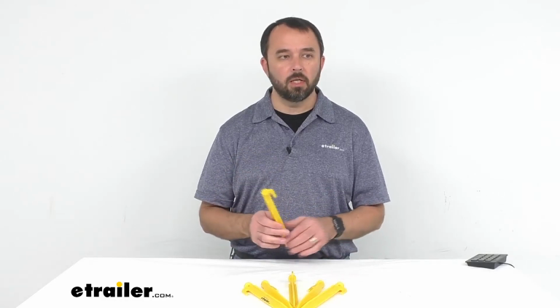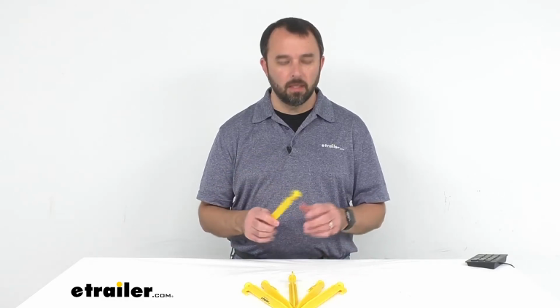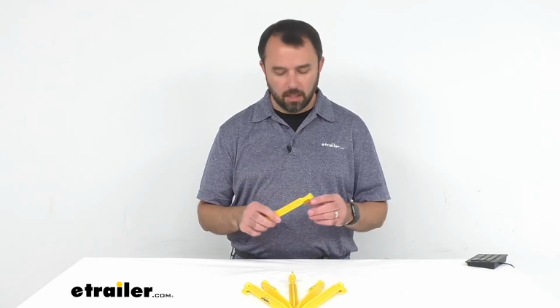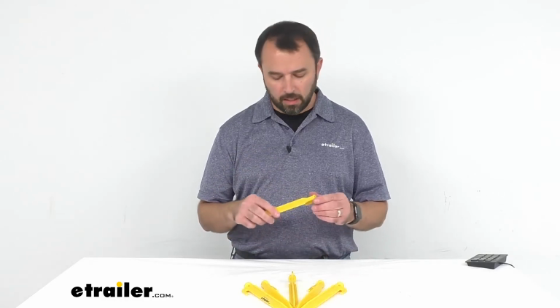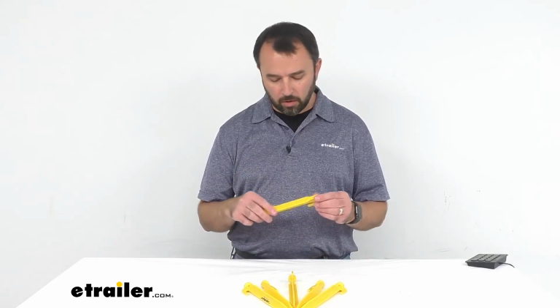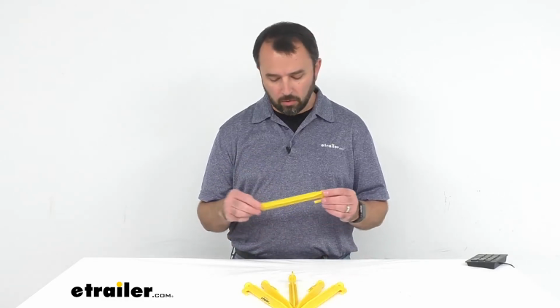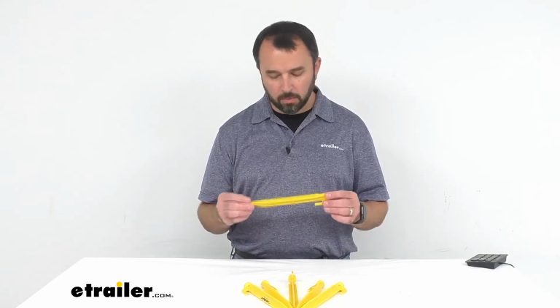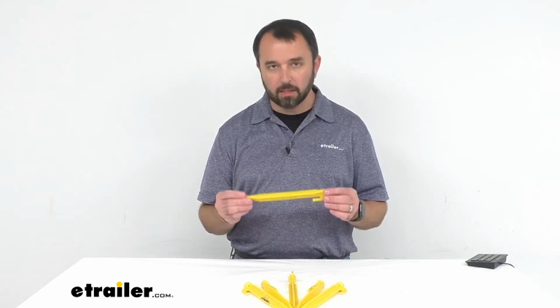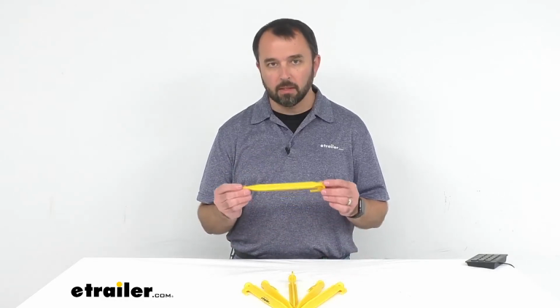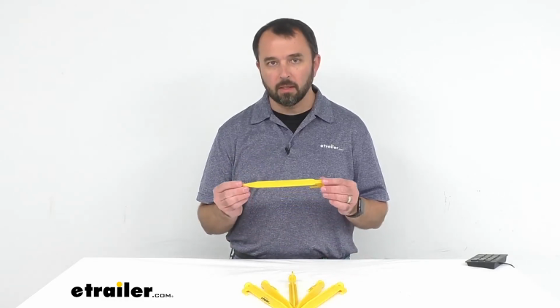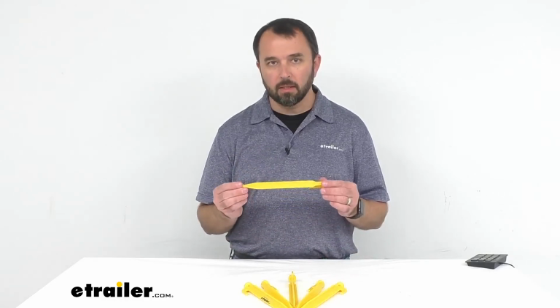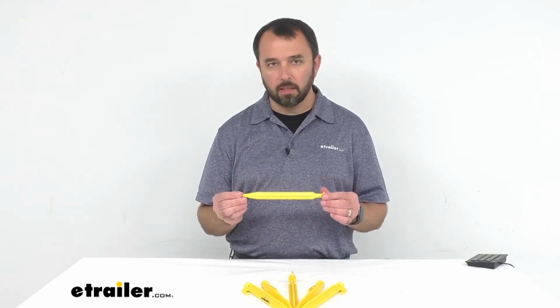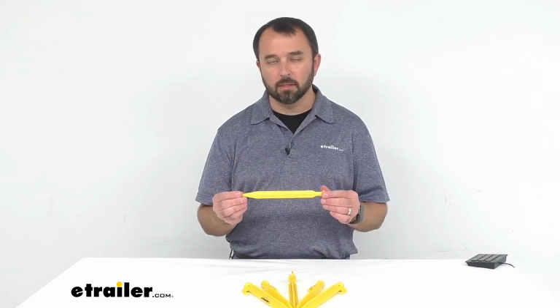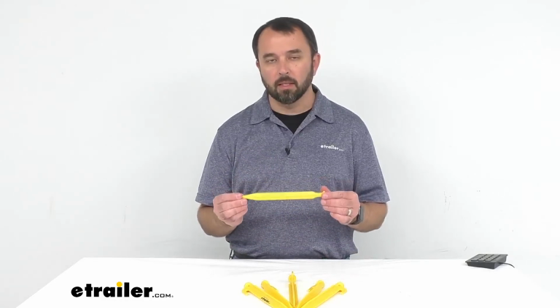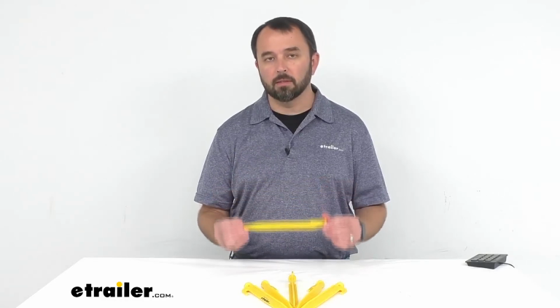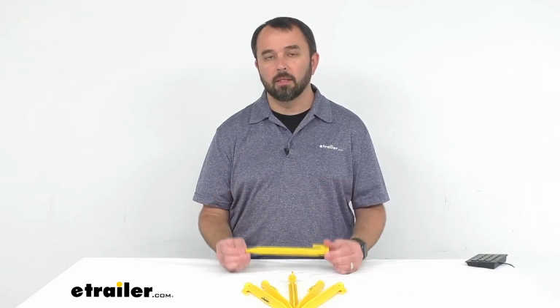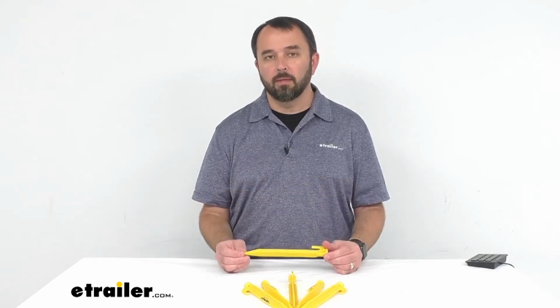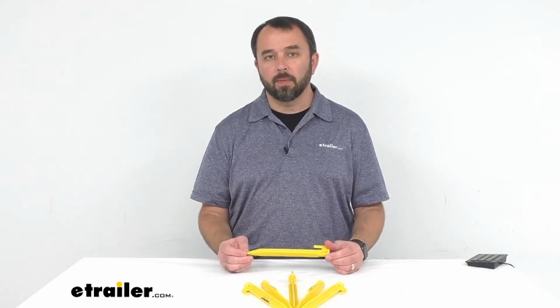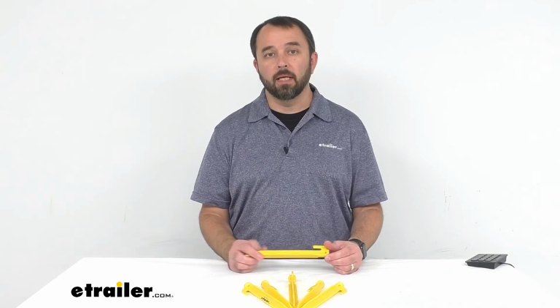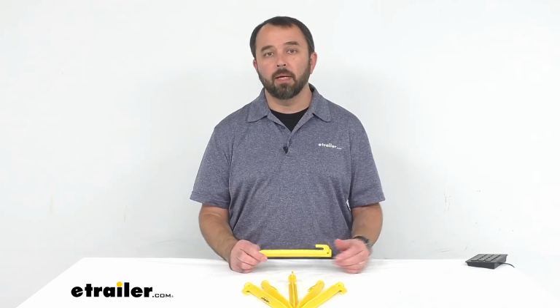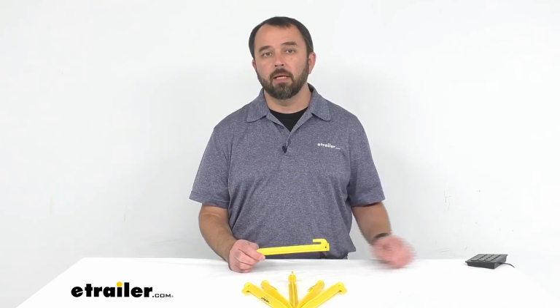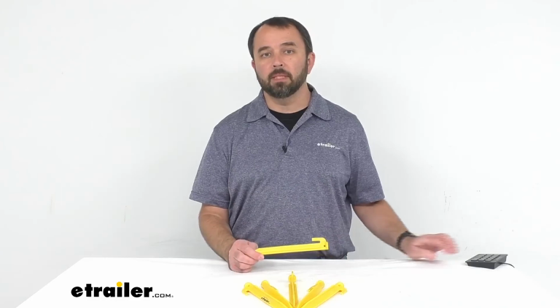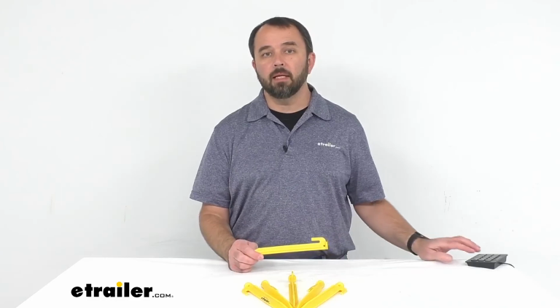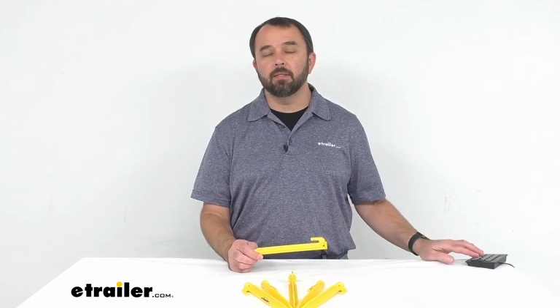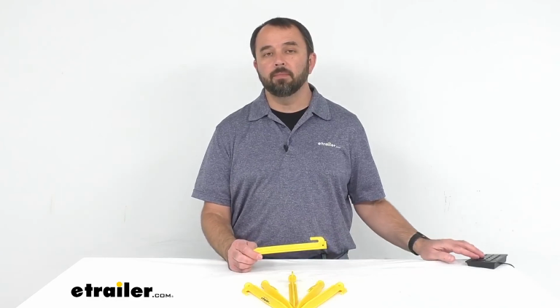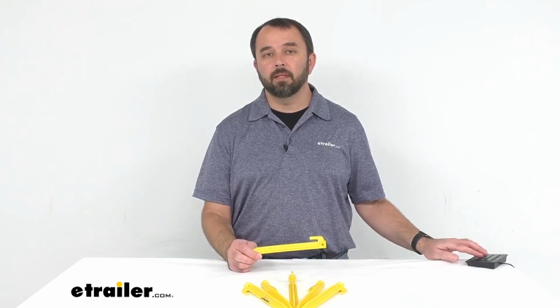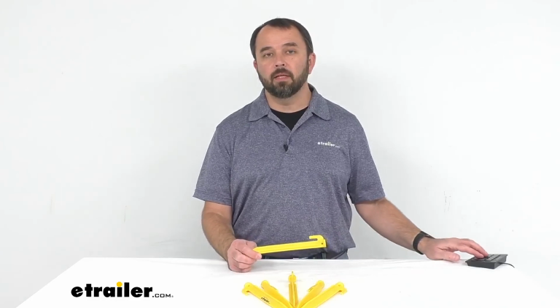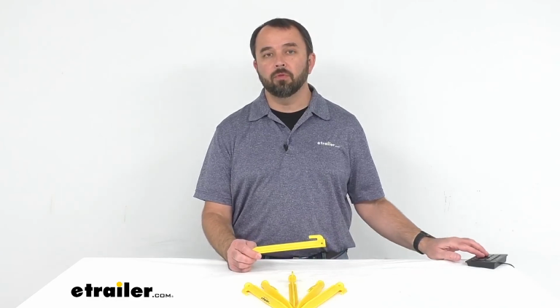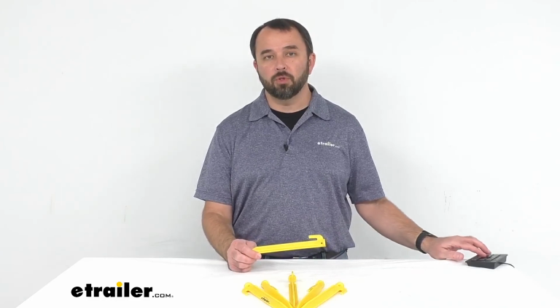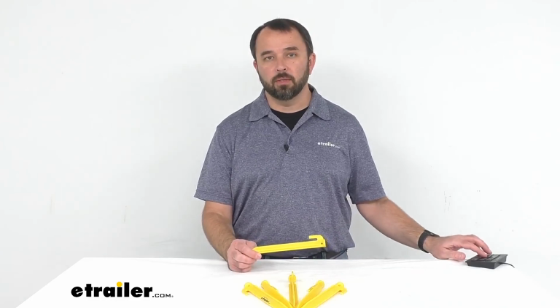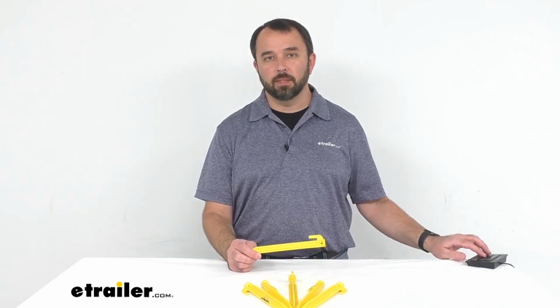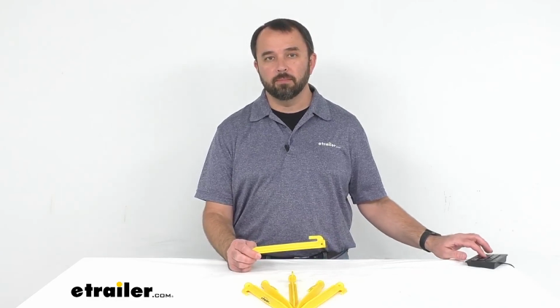That concludes our look today at Coughlin's nine-inch long yellow plastic tent stakes. Again, my name is Andy — thank you for joining me today.